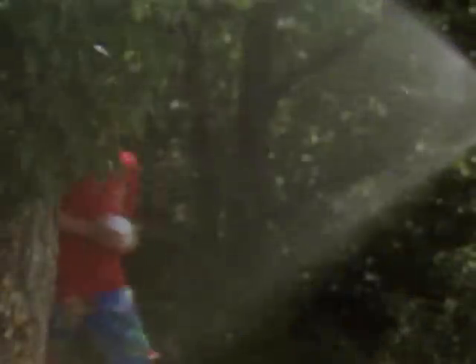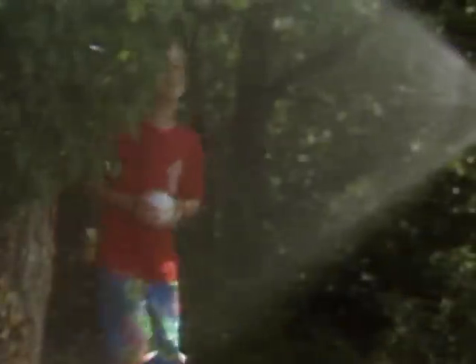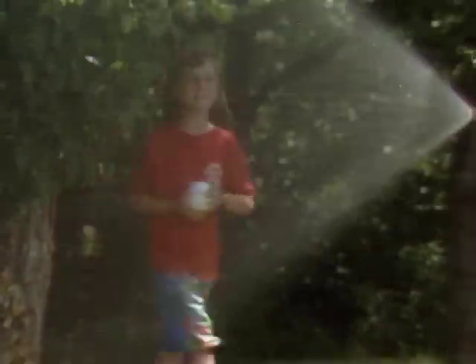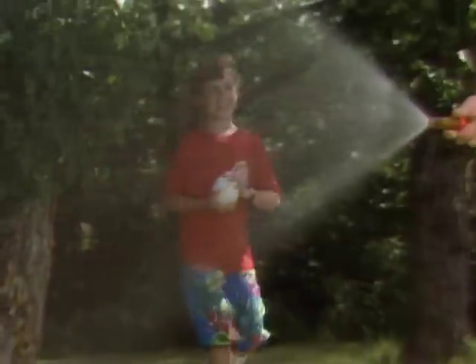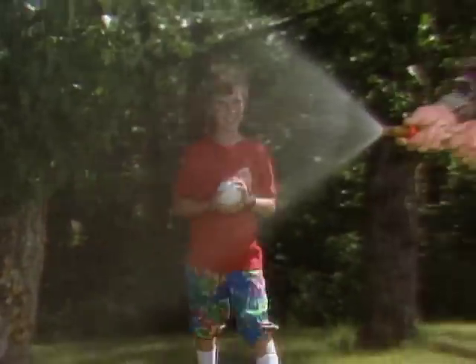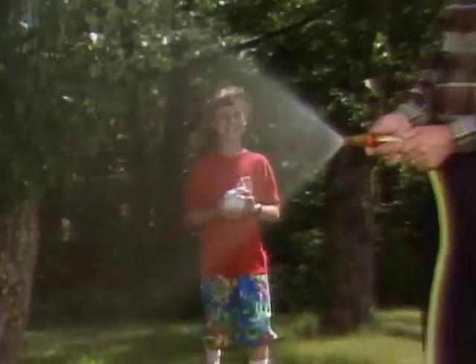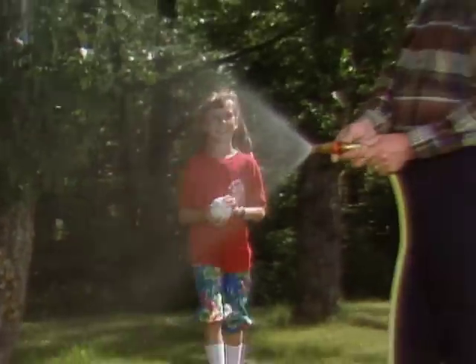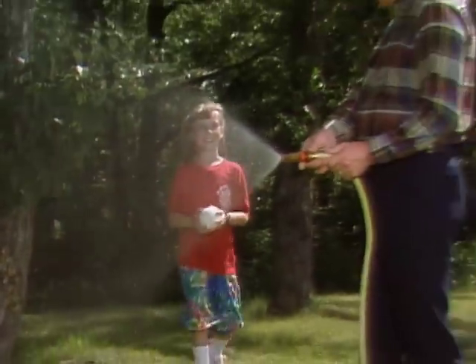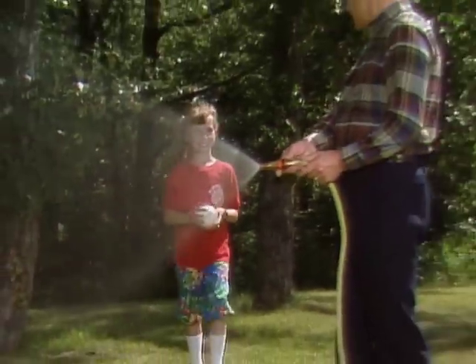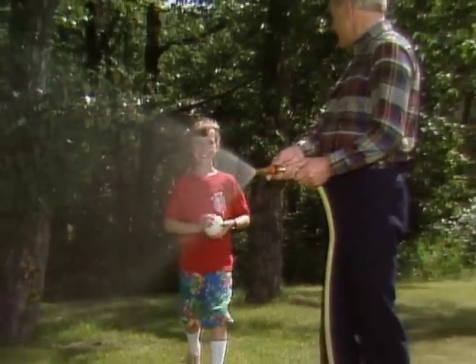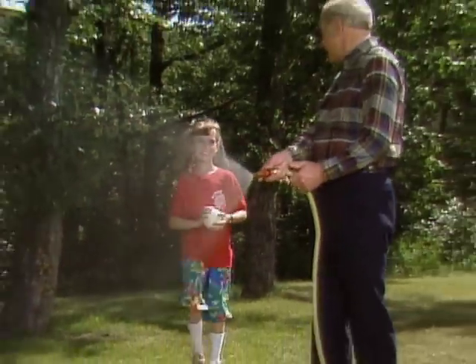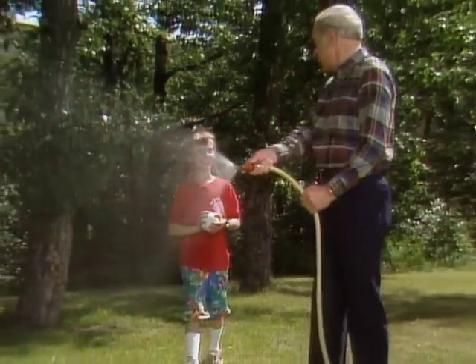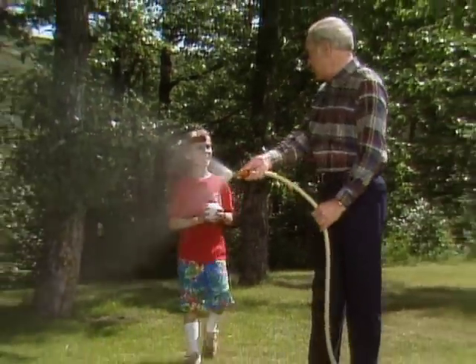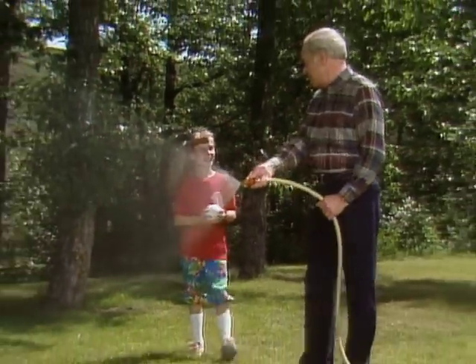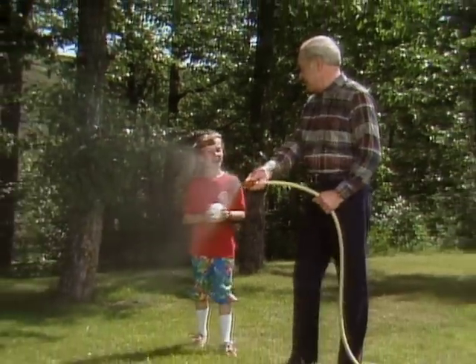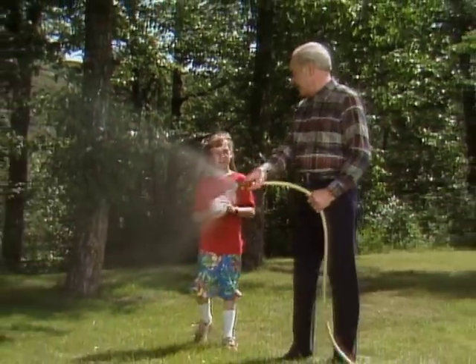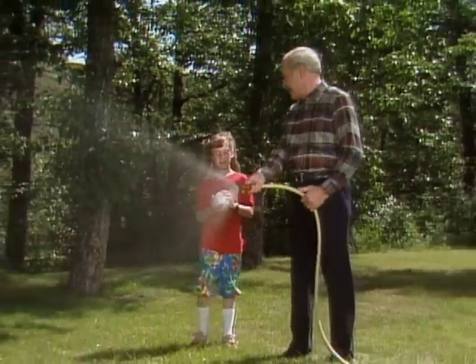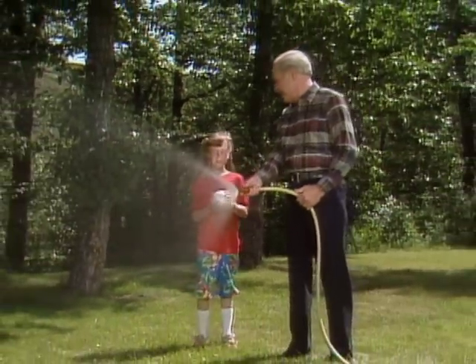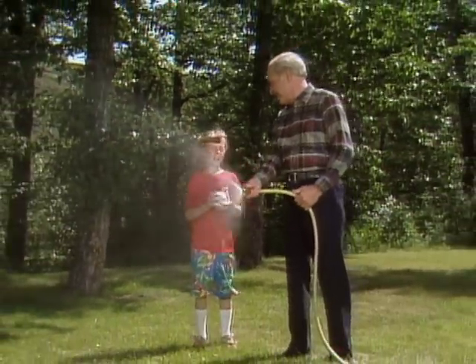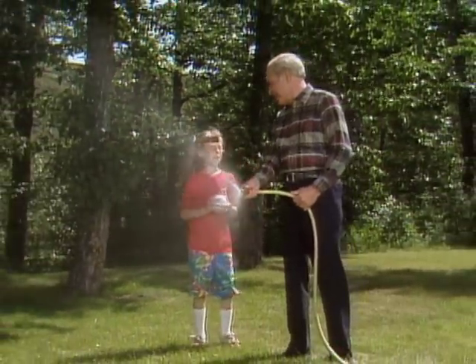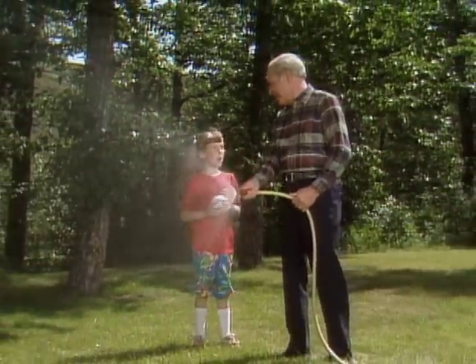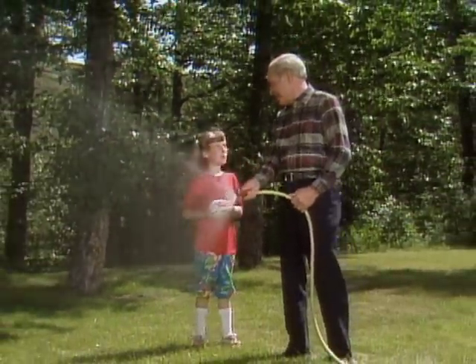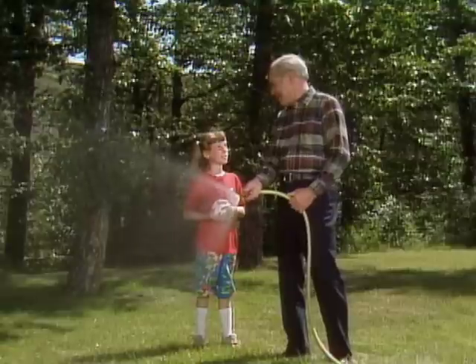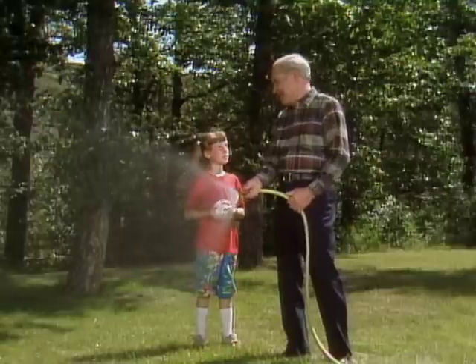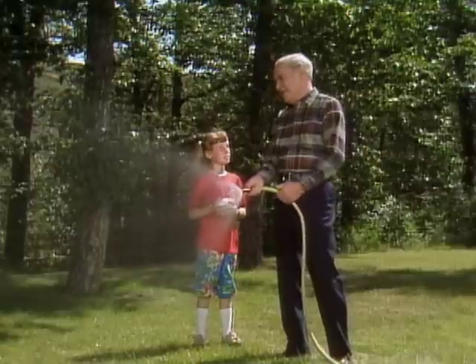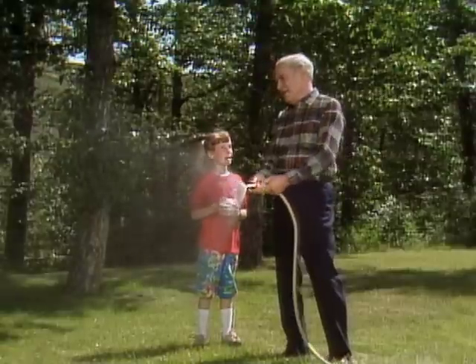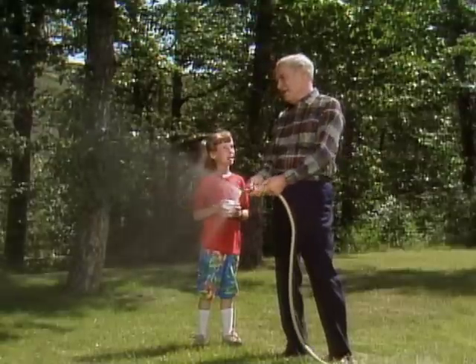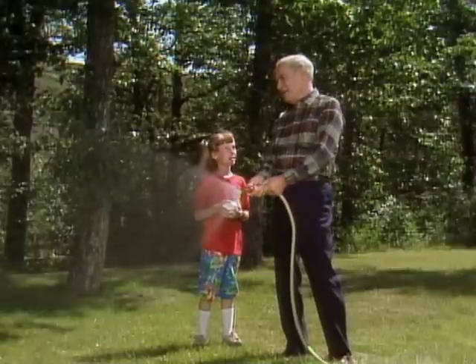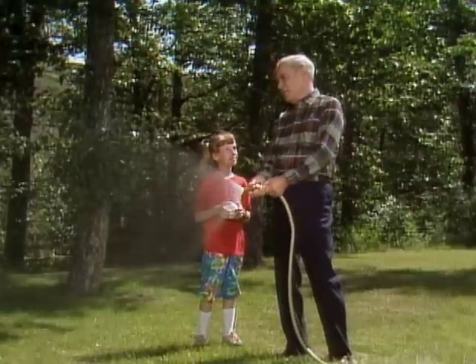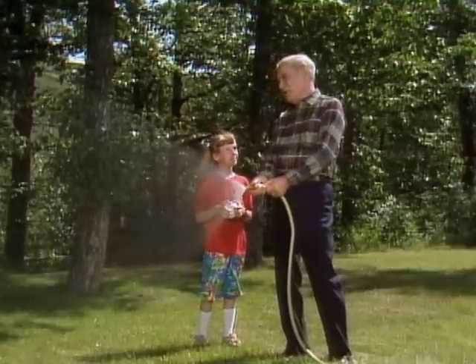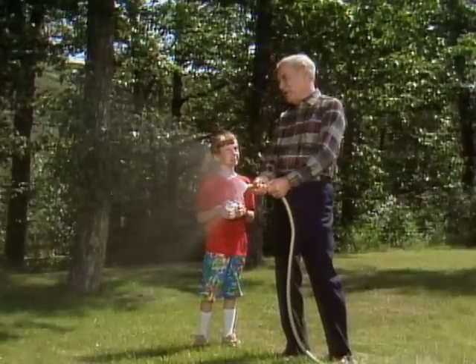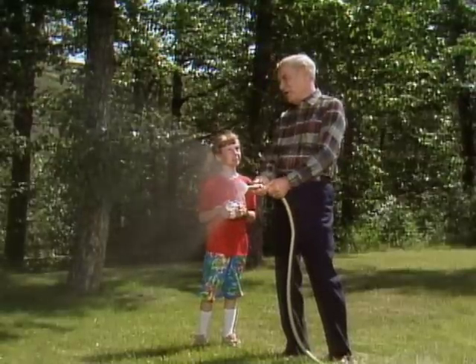Hi, Mr. Wizard. Oh, hi, Heather. What have you been doing? Just playing ball at the park. What are you doing? Well, just out watering the lawn.